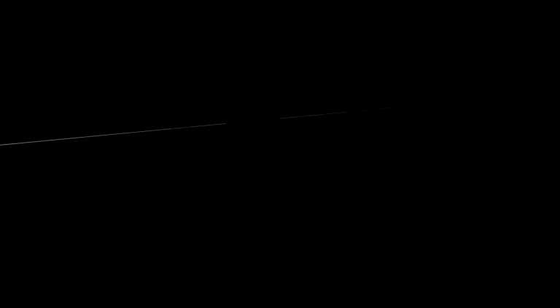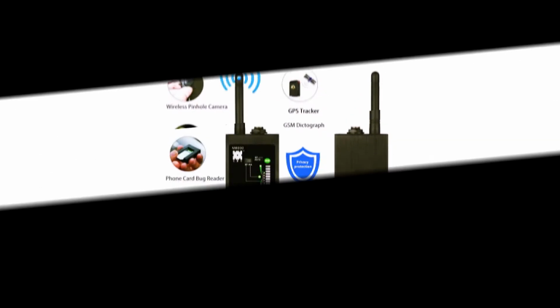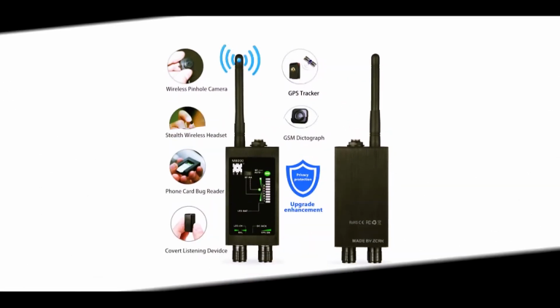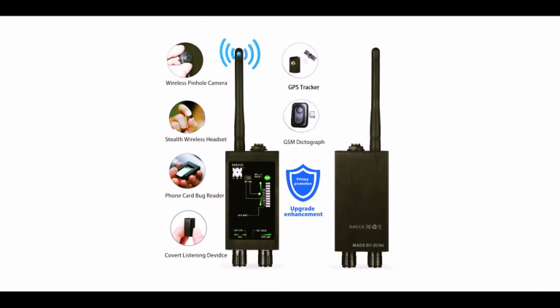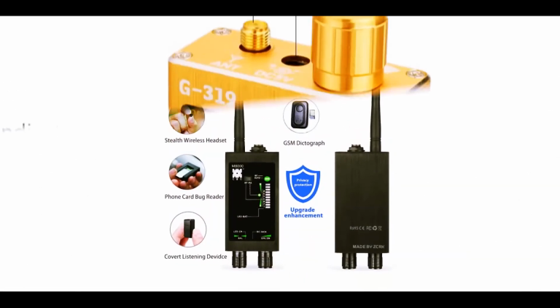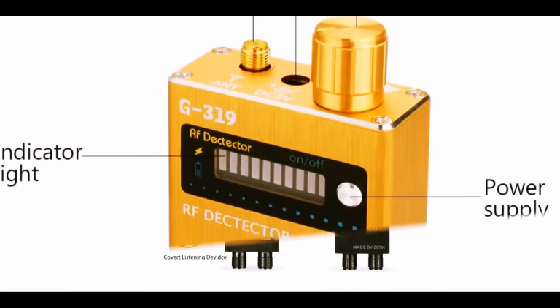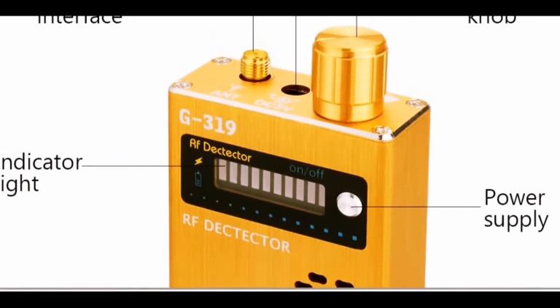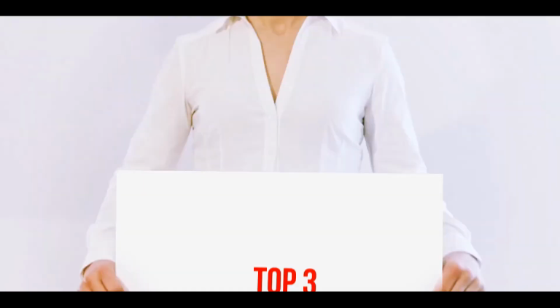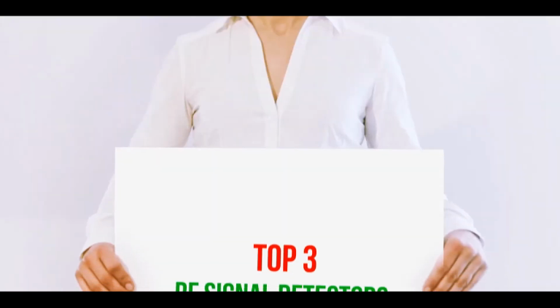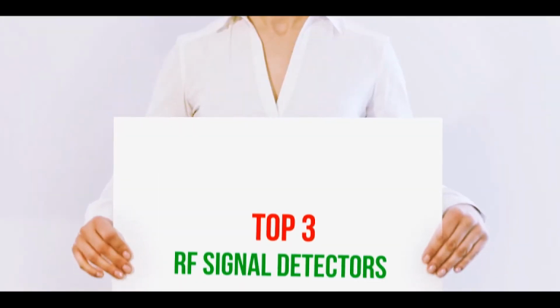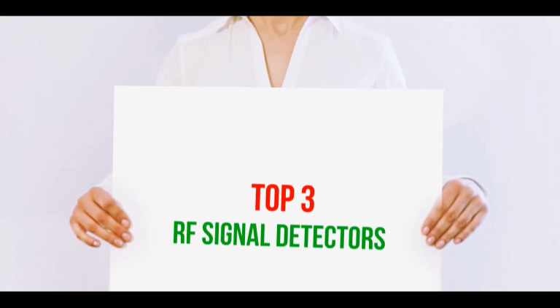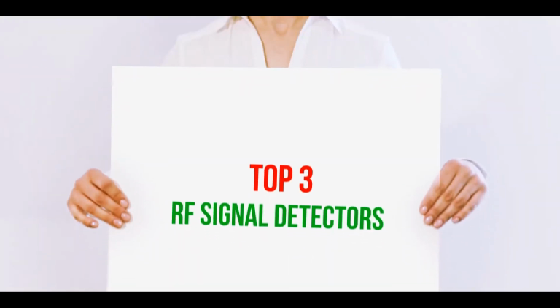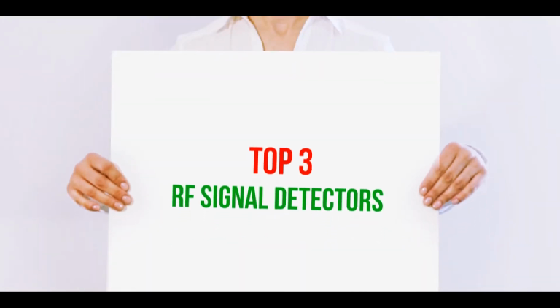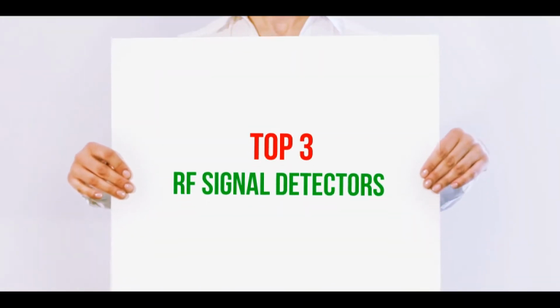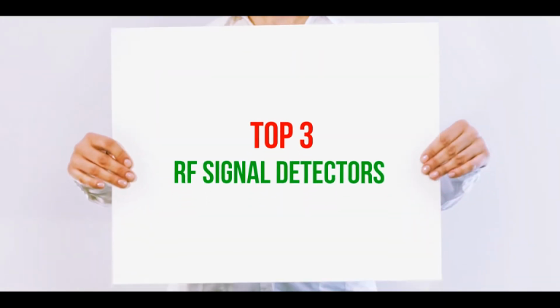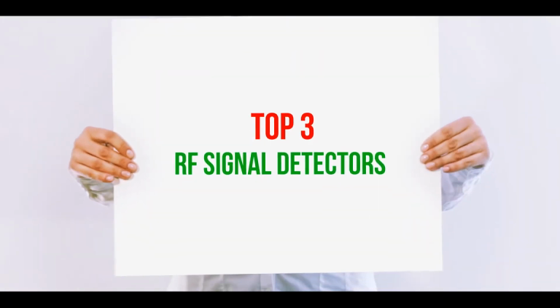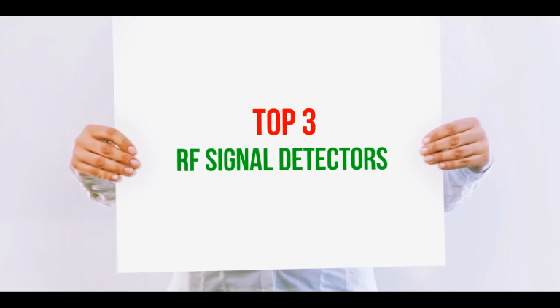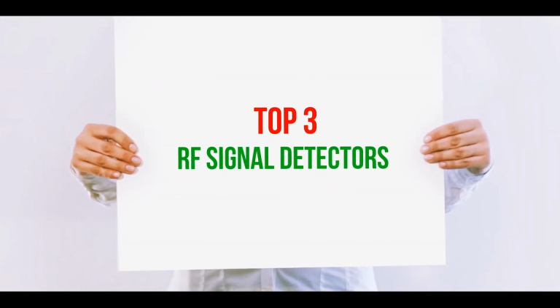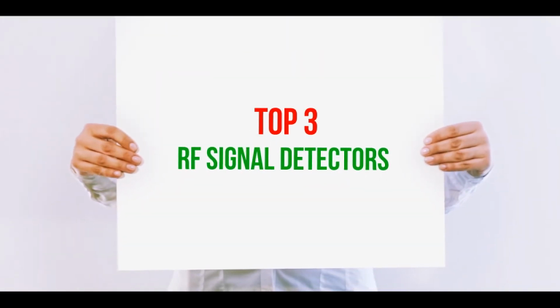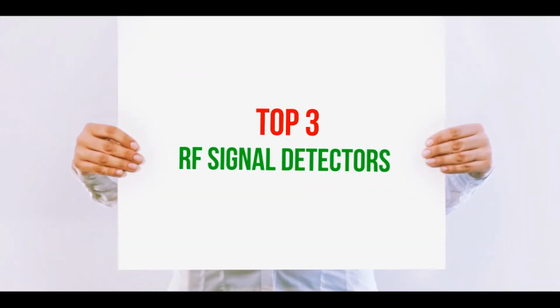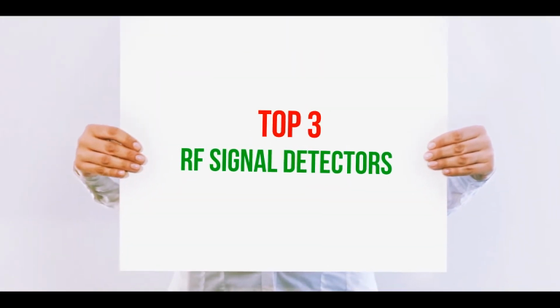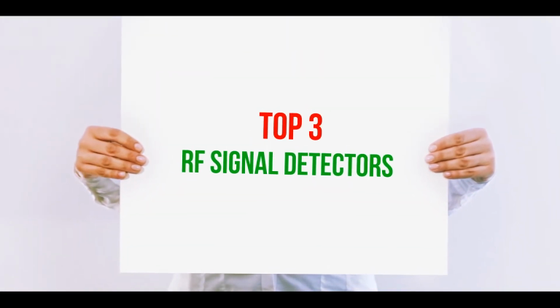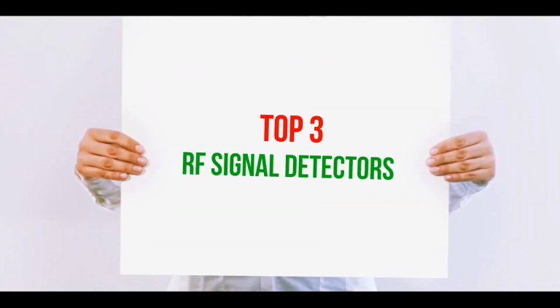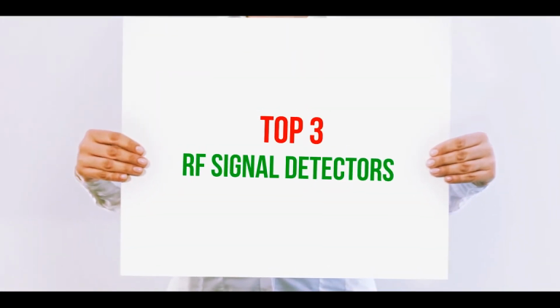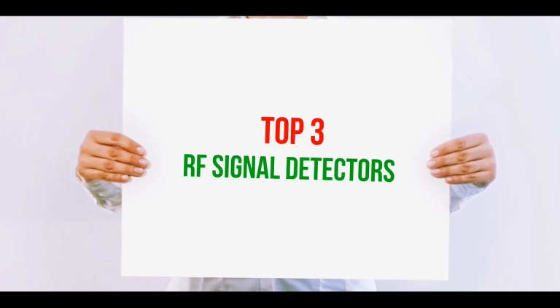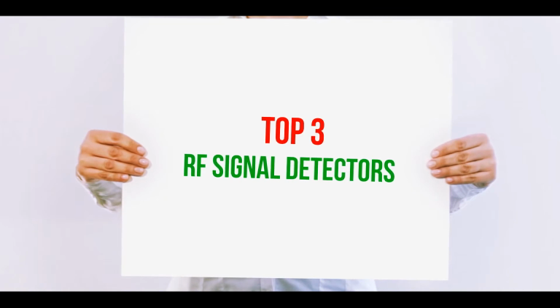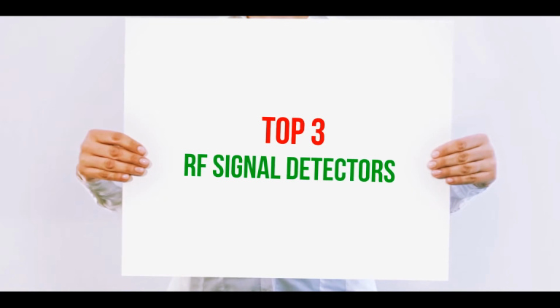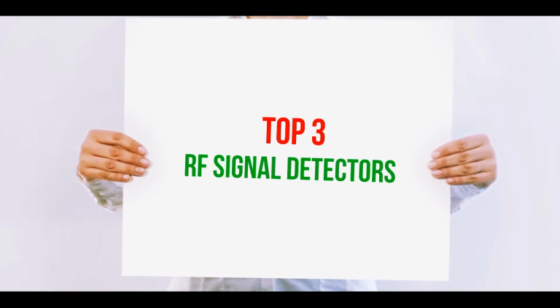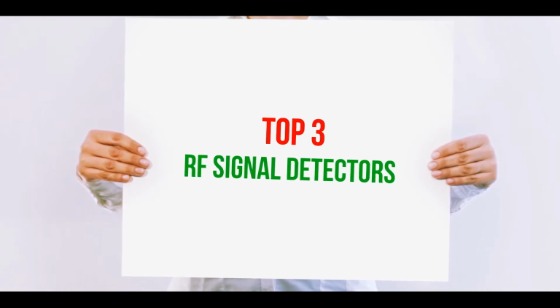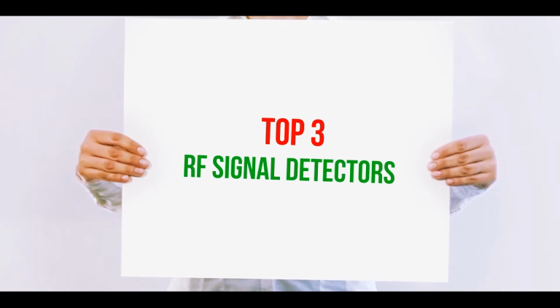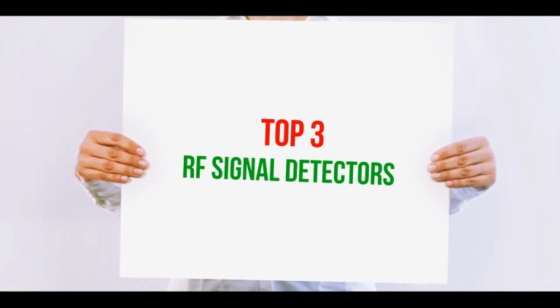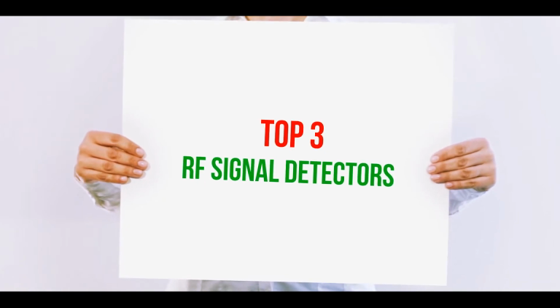Hi guys, welcome back to my channel. In today's video we're gonna check out the top three best RF signal detectors.